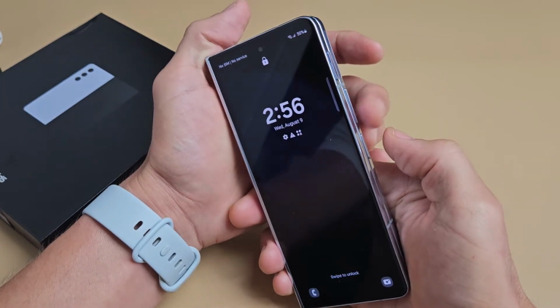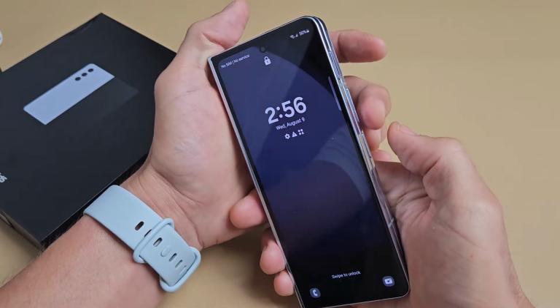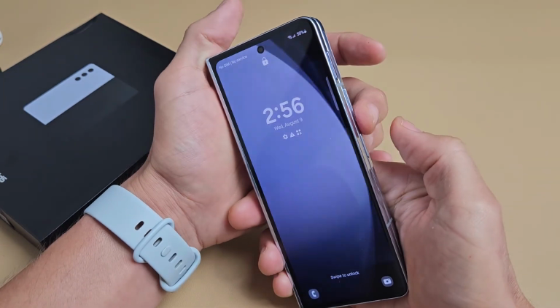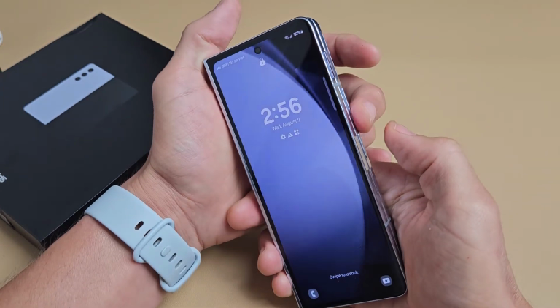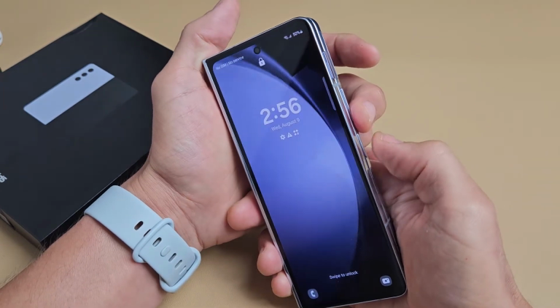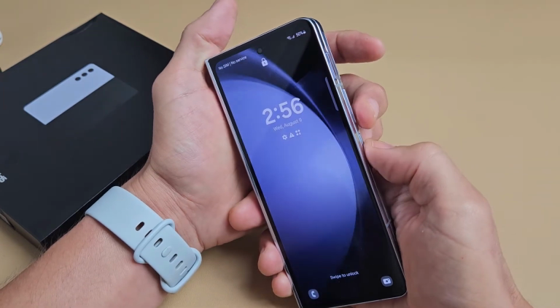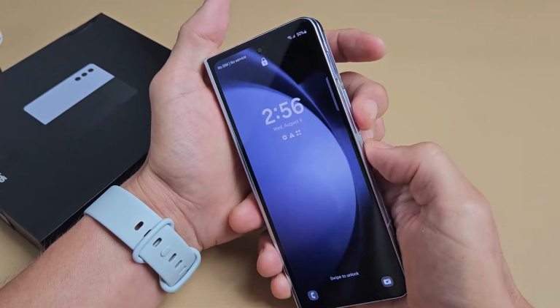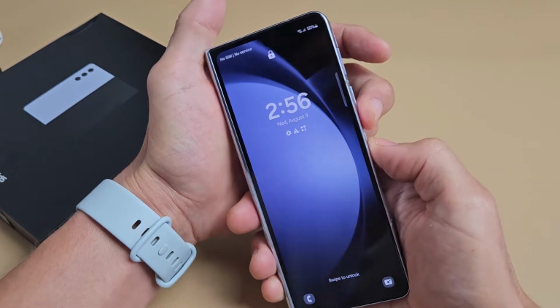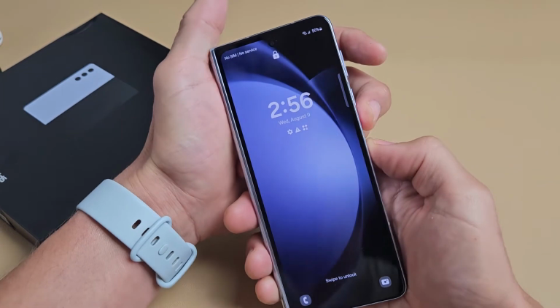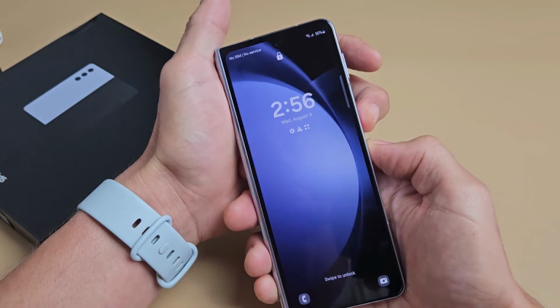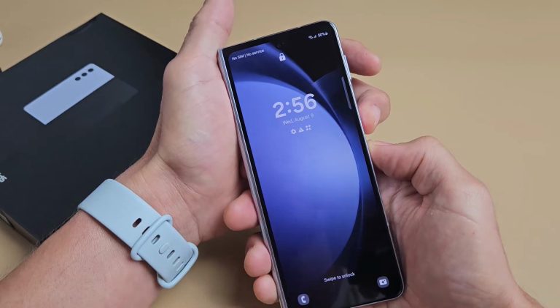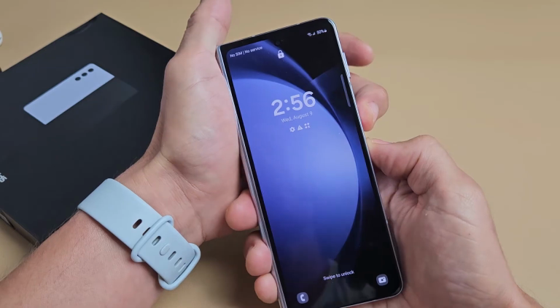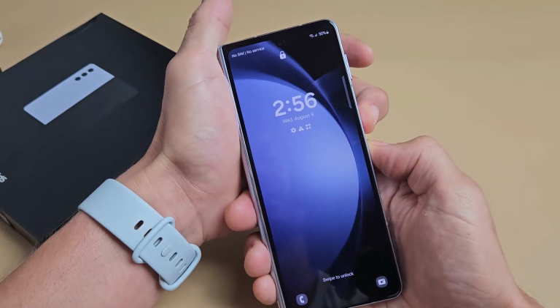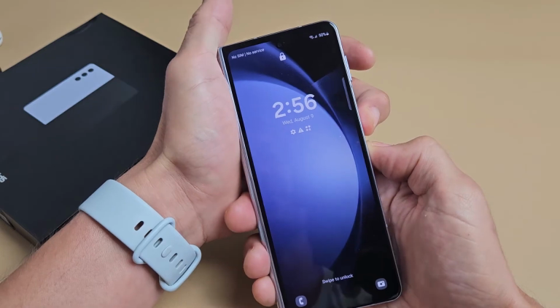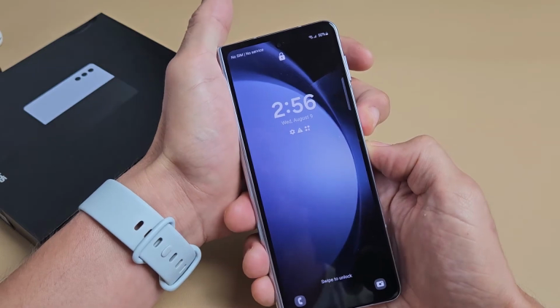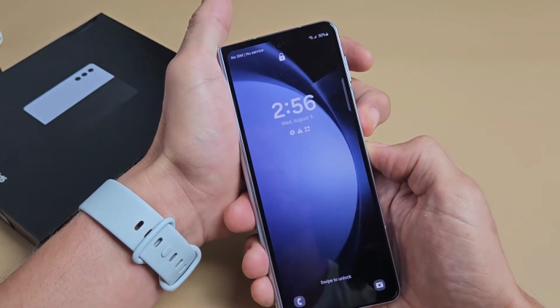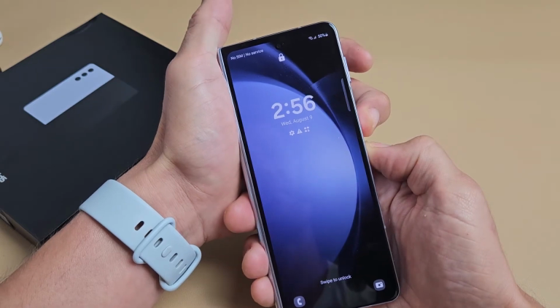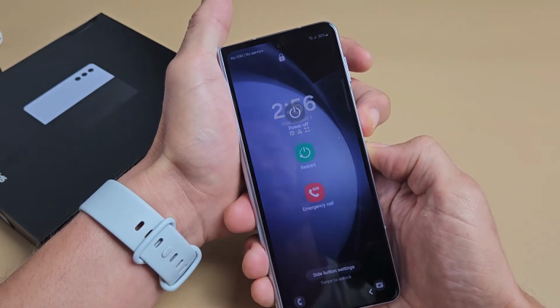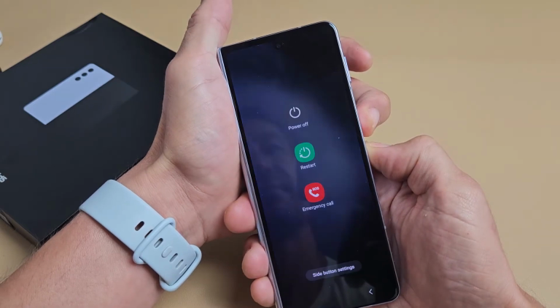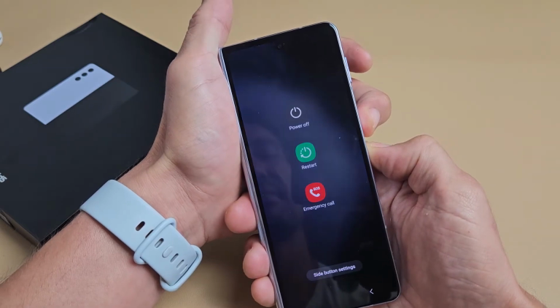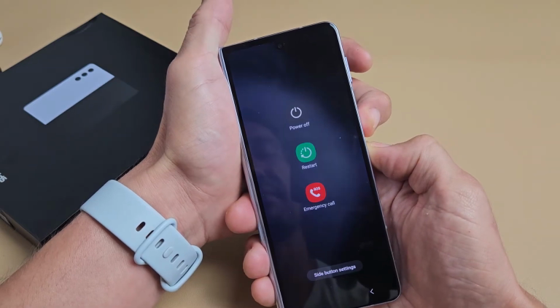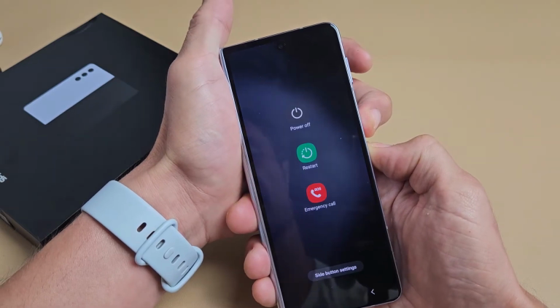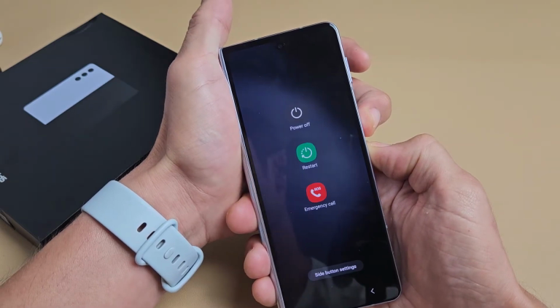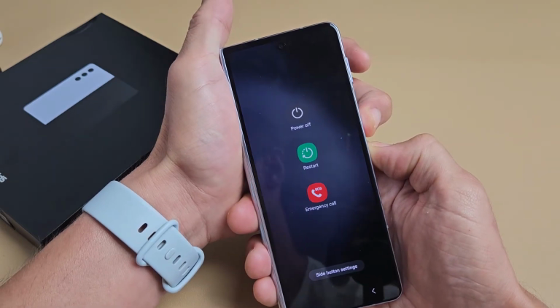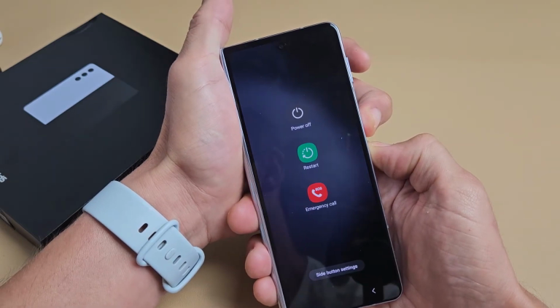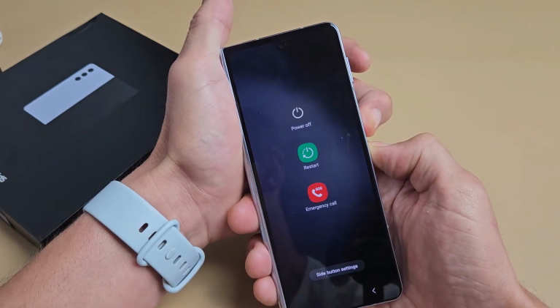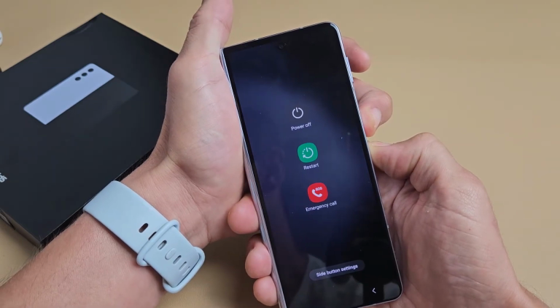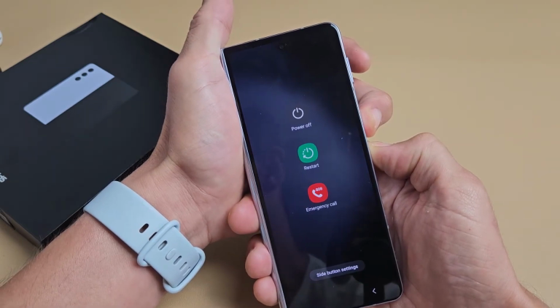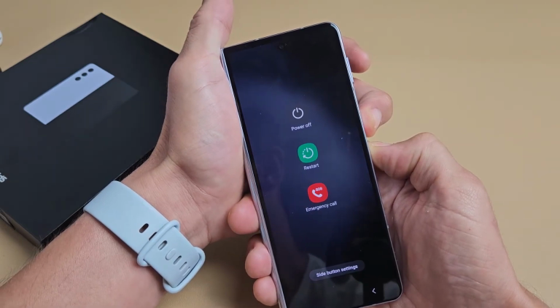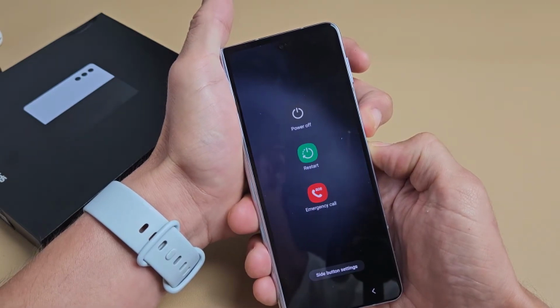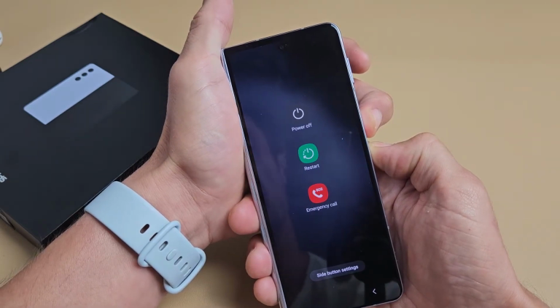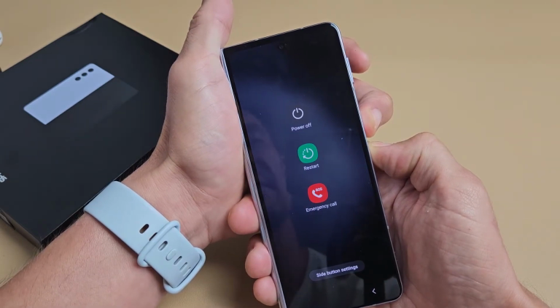Let's do it again. Volume down, power. Ready, set, go. Count to 15 seconds.